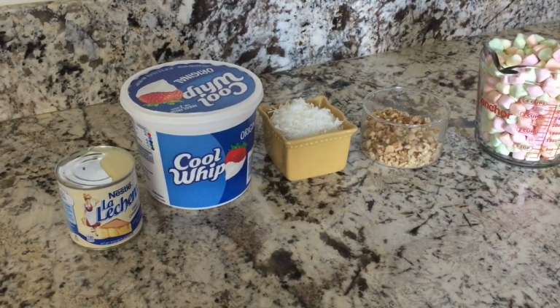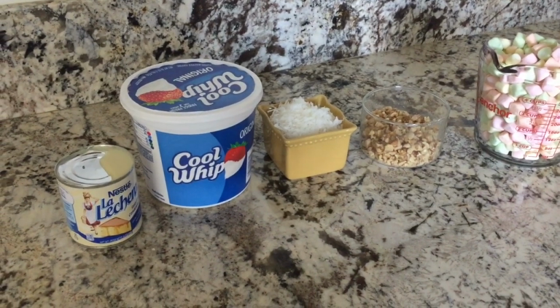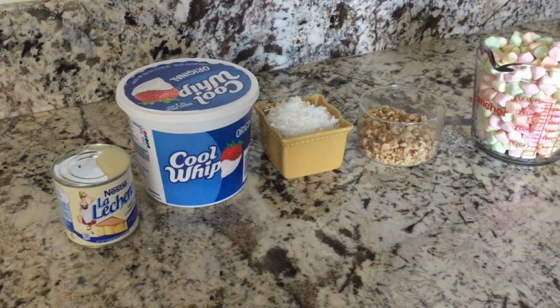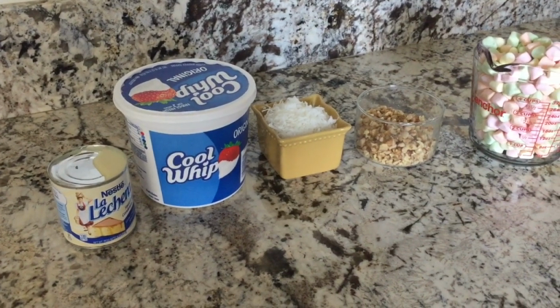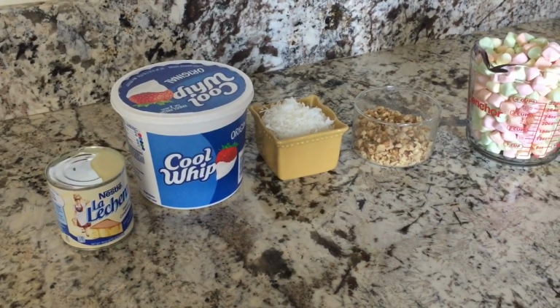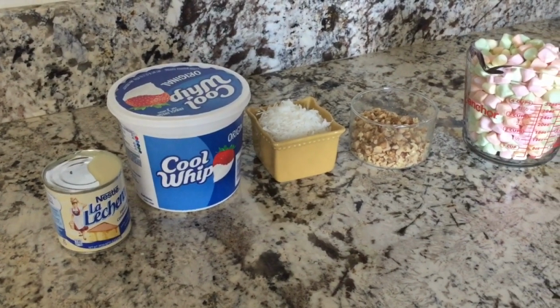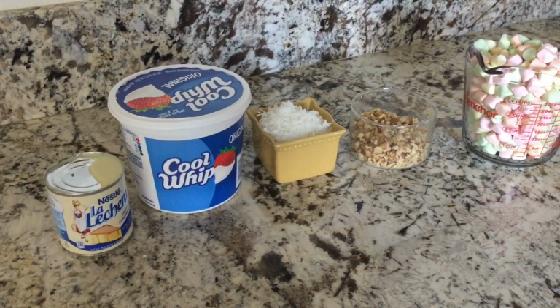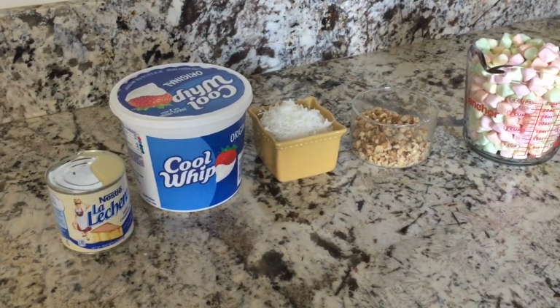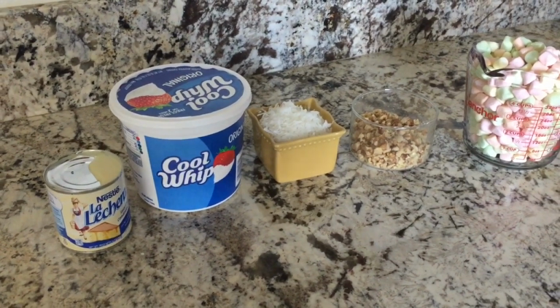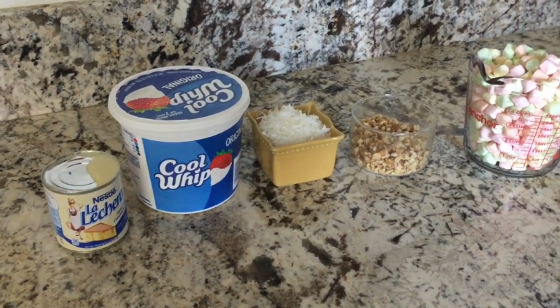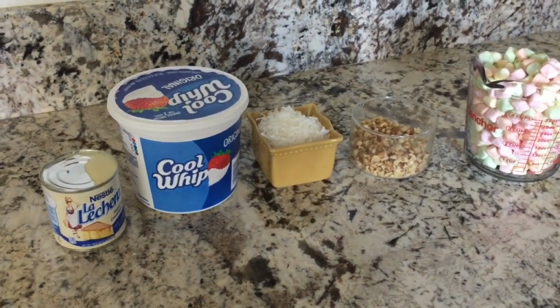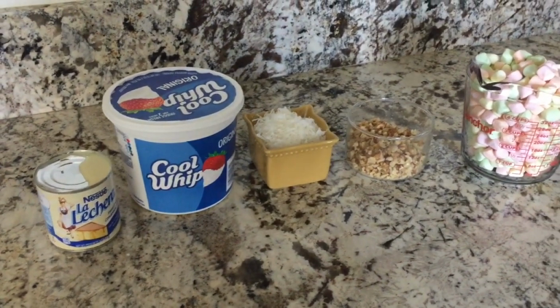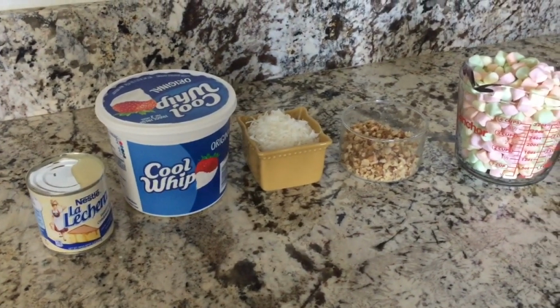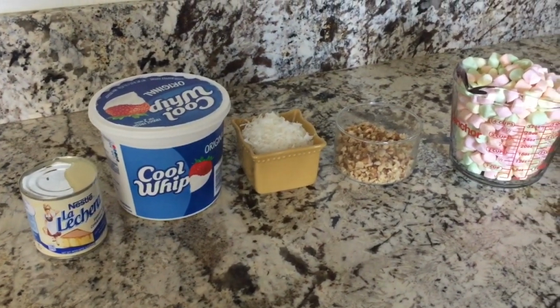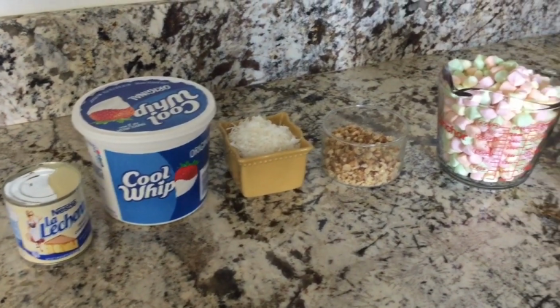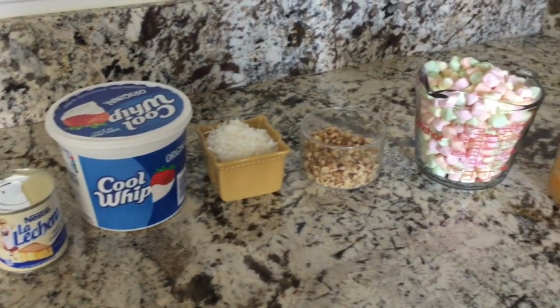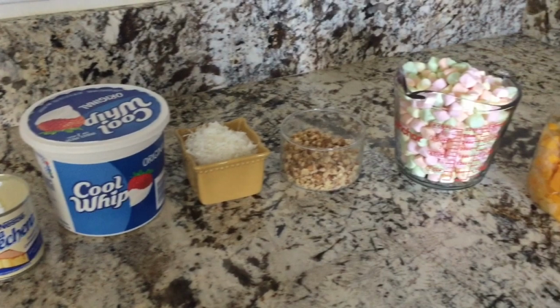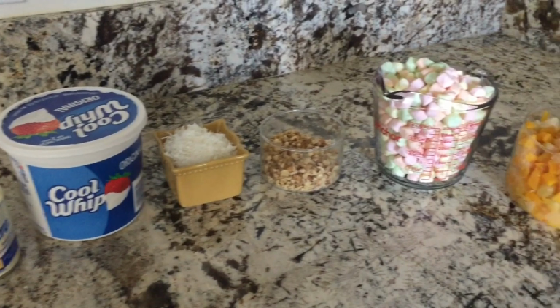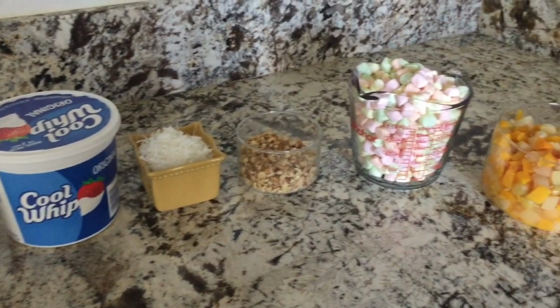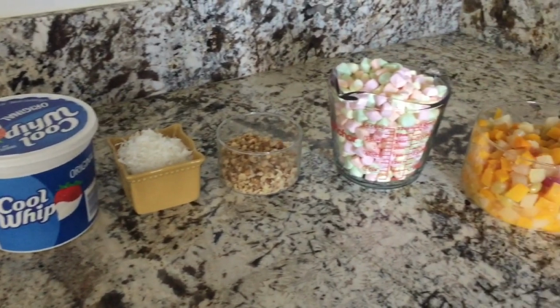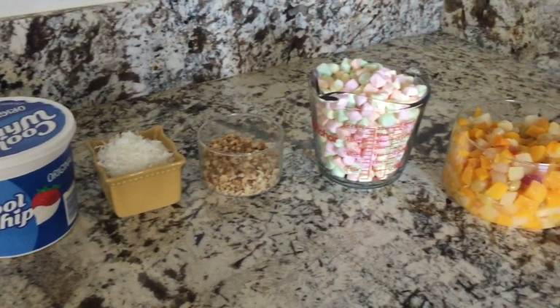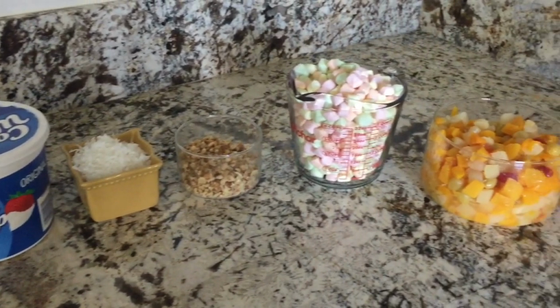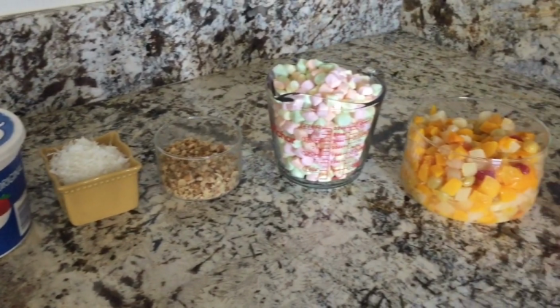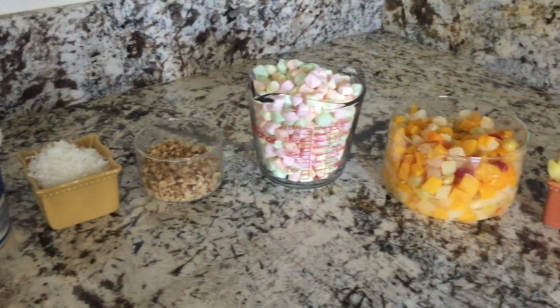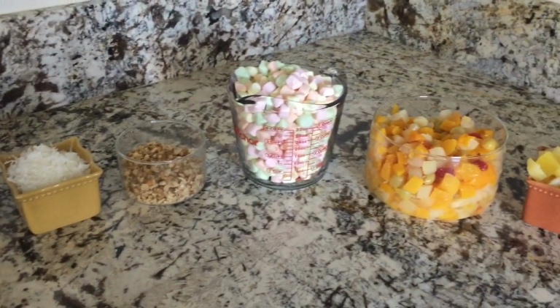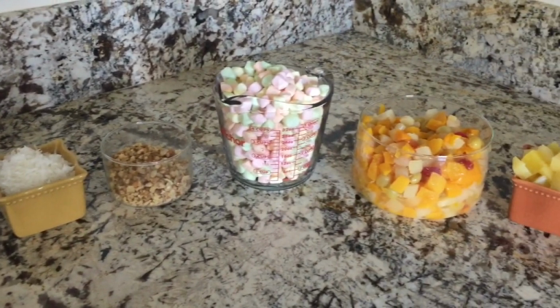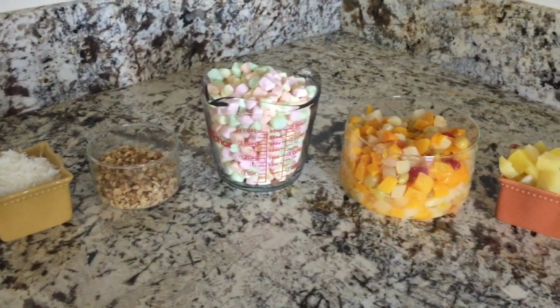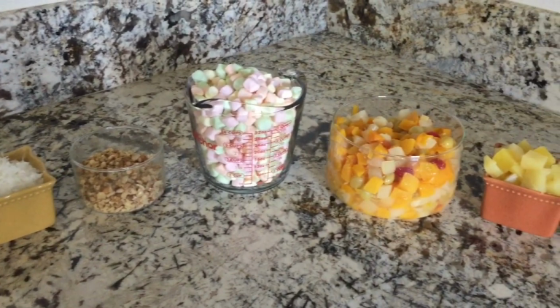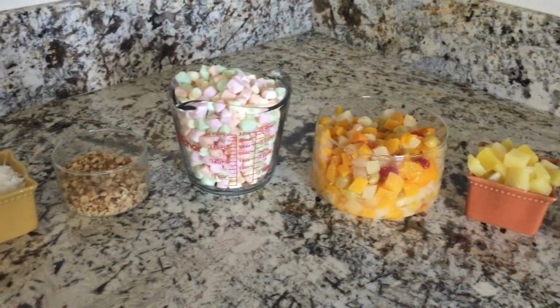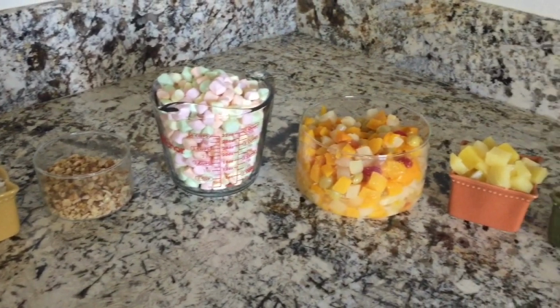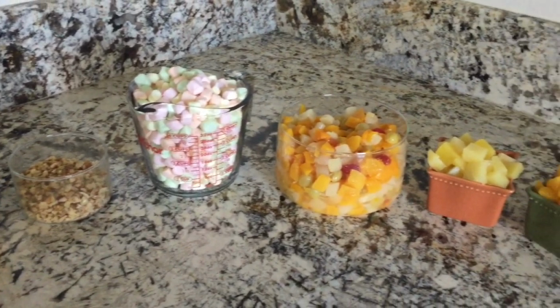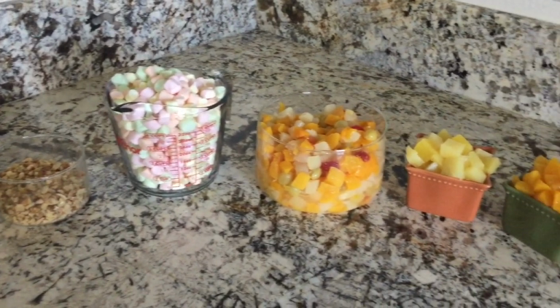Hi guys, welcome back to Panjita's Corner. Today I'm going to be showing you guys how to make a fruit salad with marshmallows.